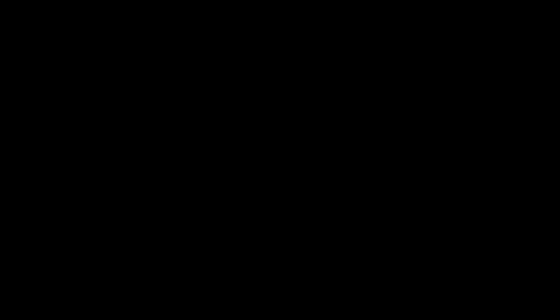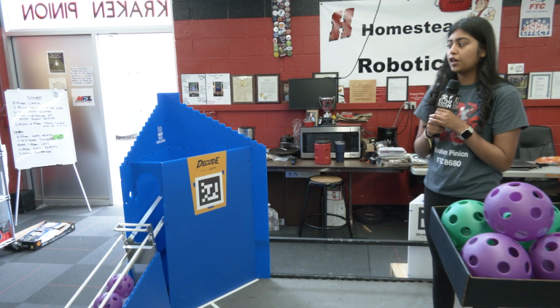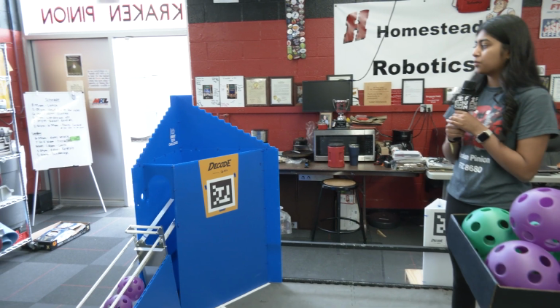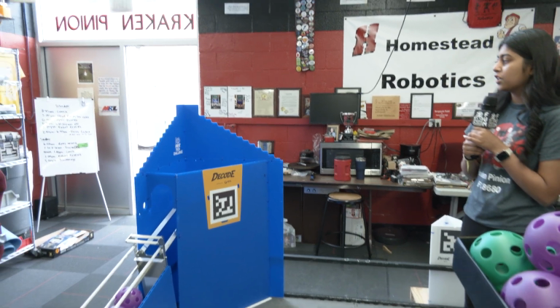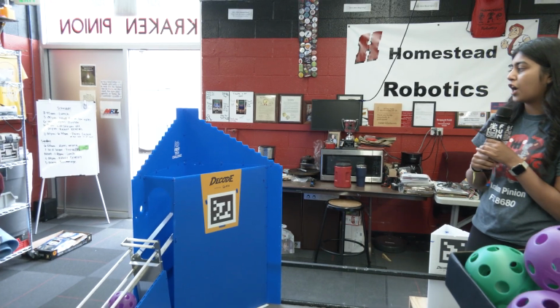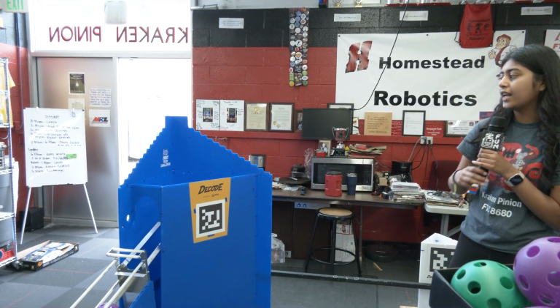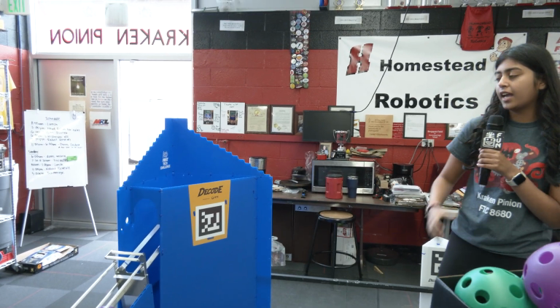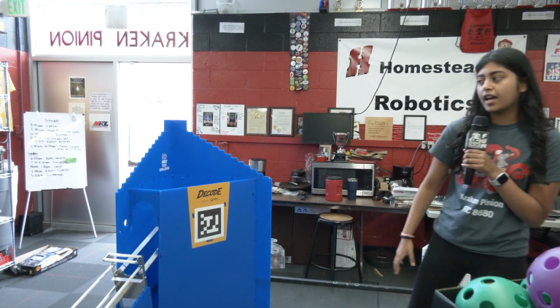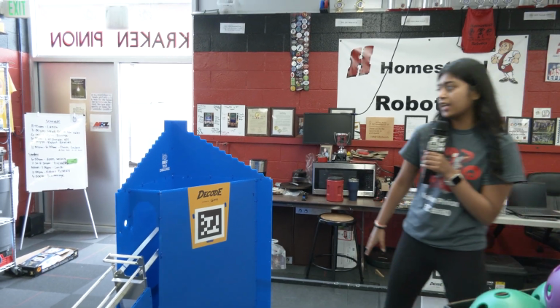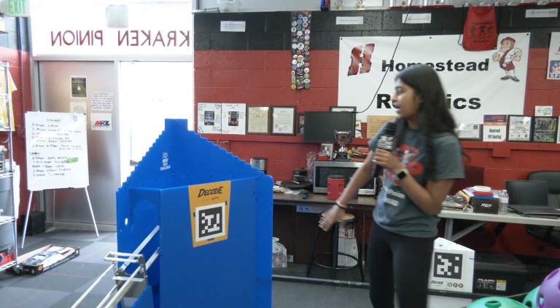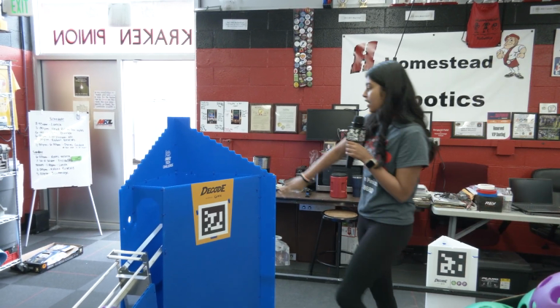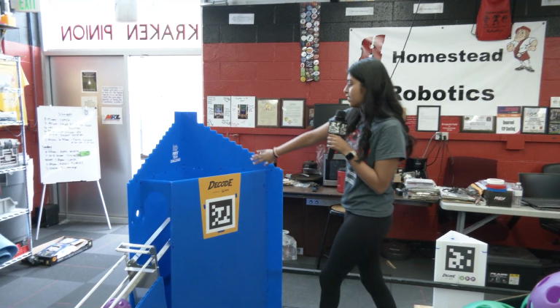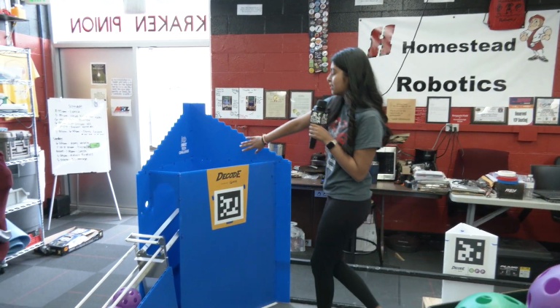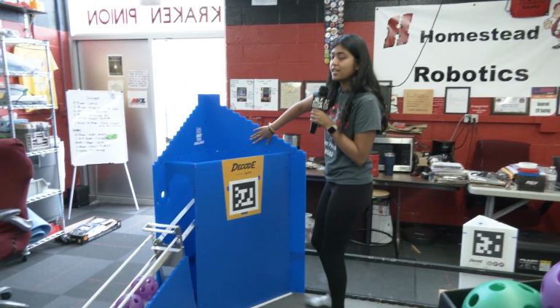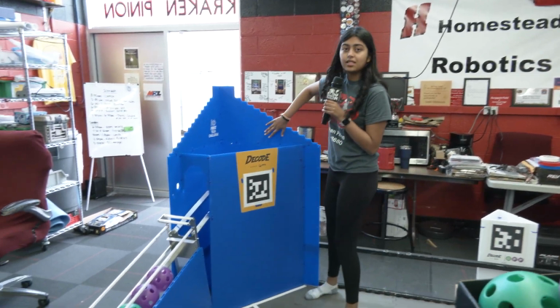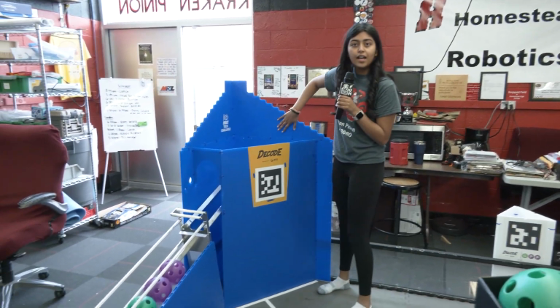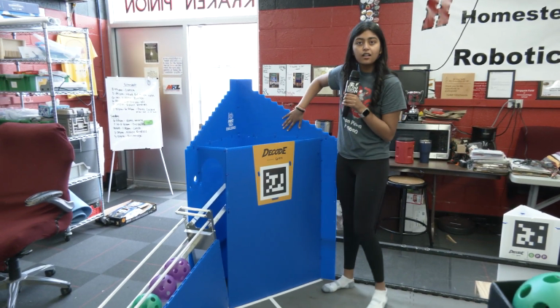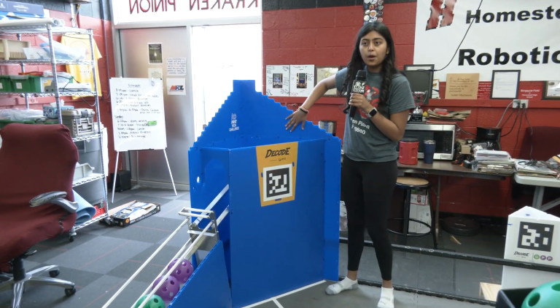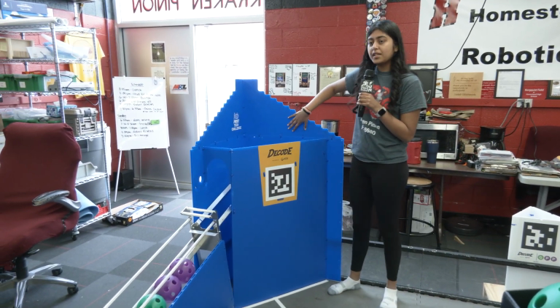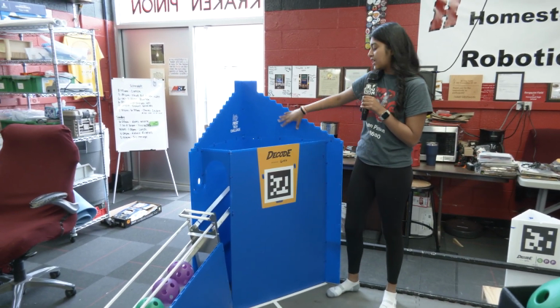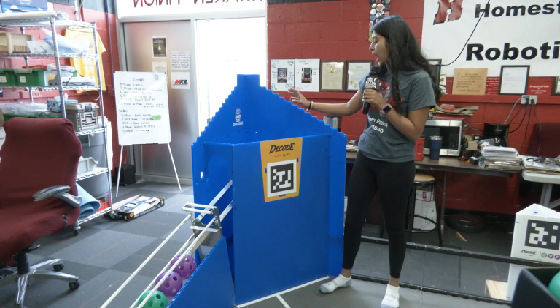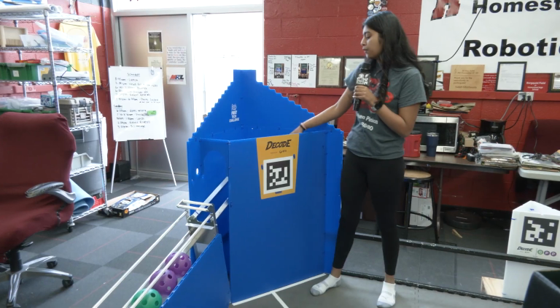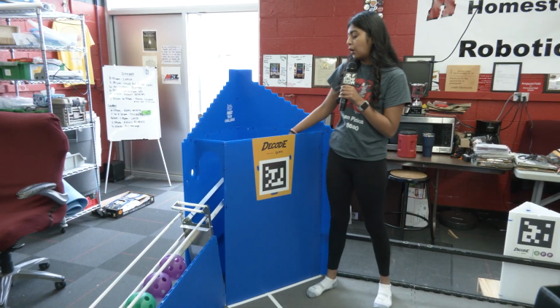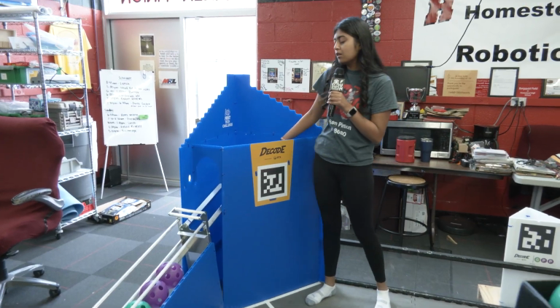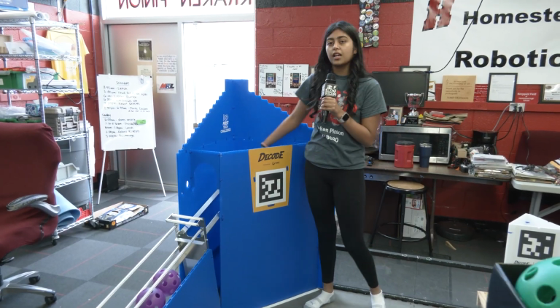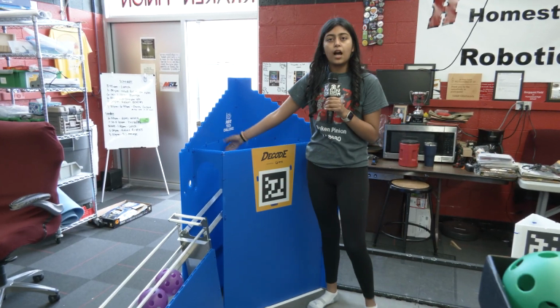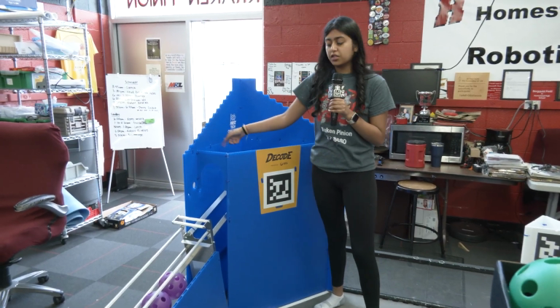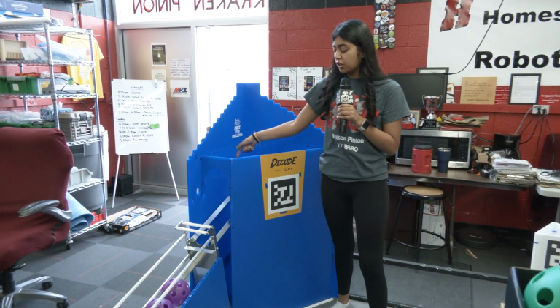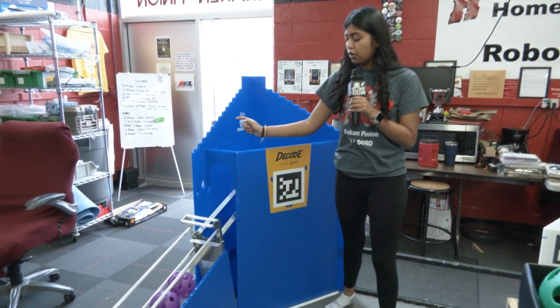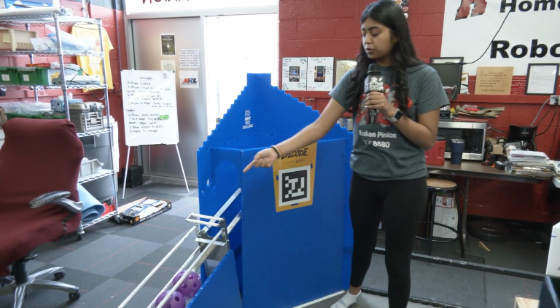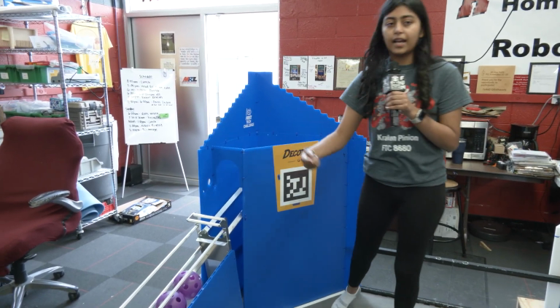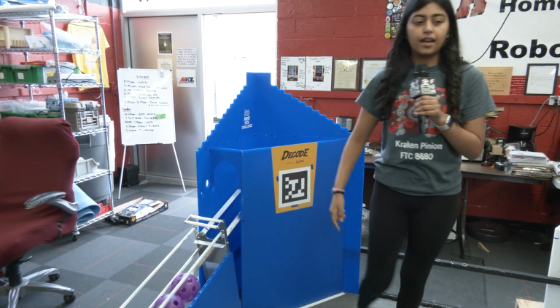First, we're going to try hitting it to this side and we're going to see how it falls and how it's going to go through that gate.